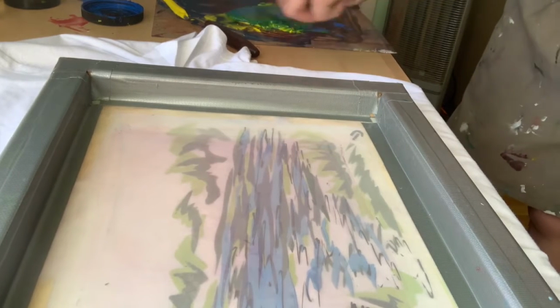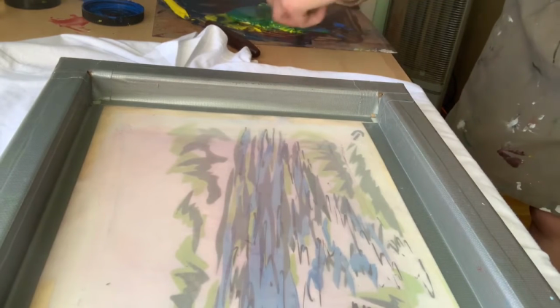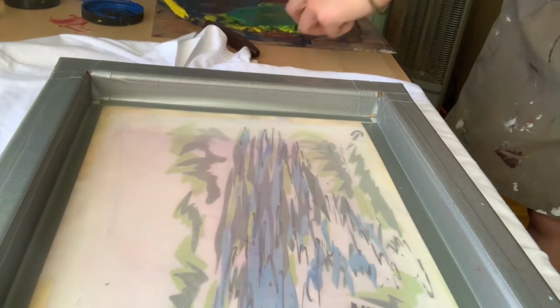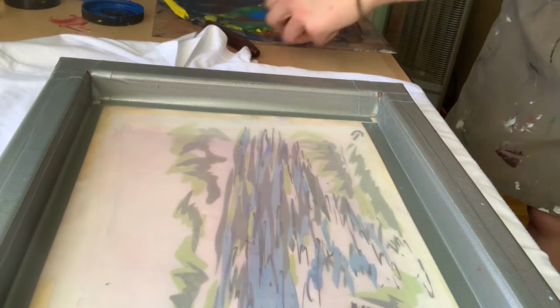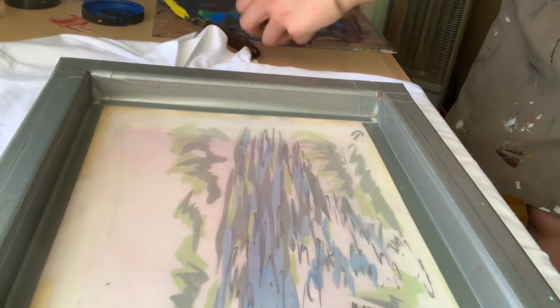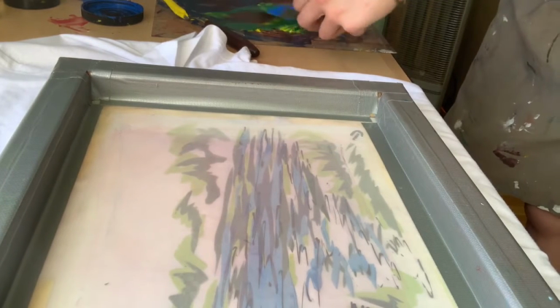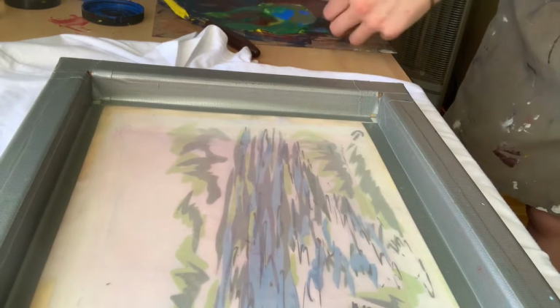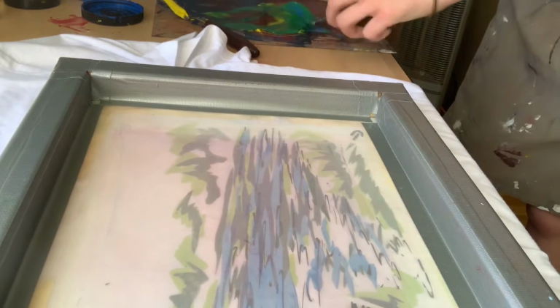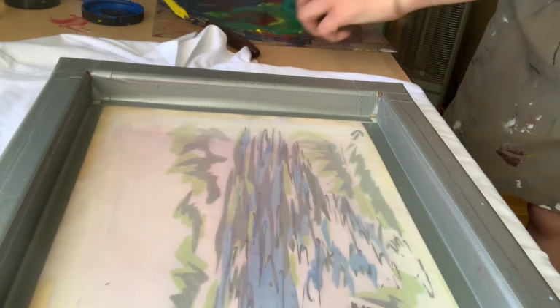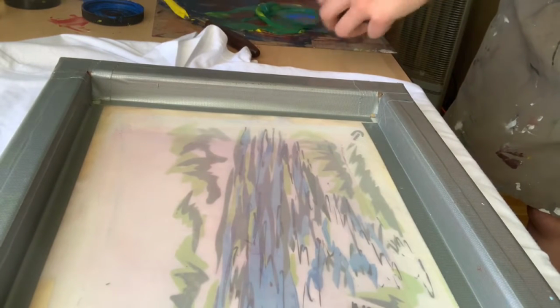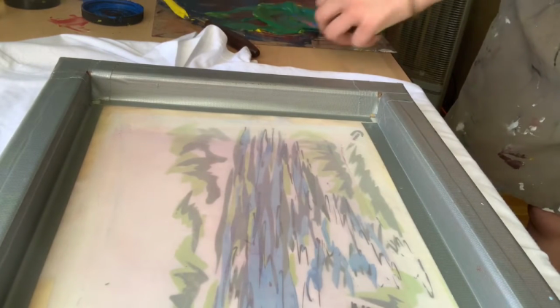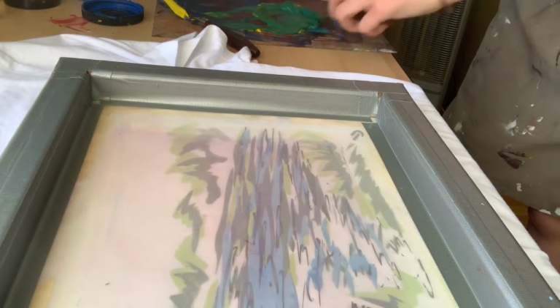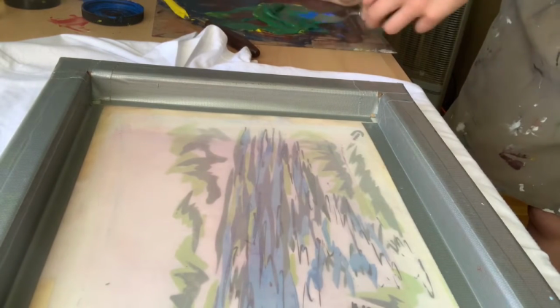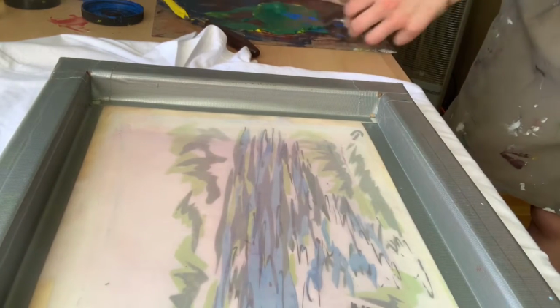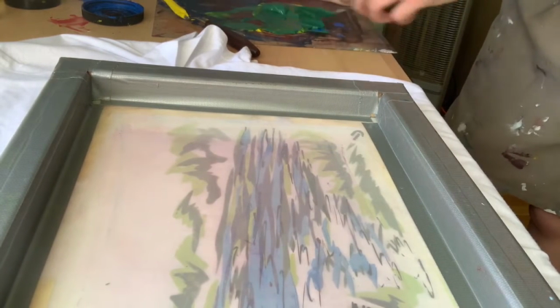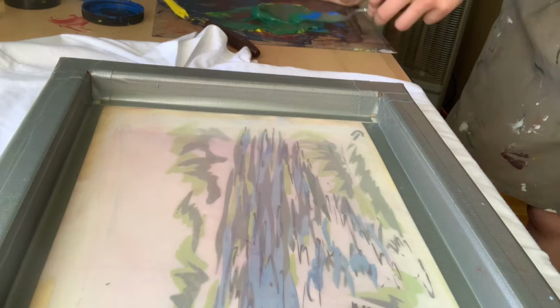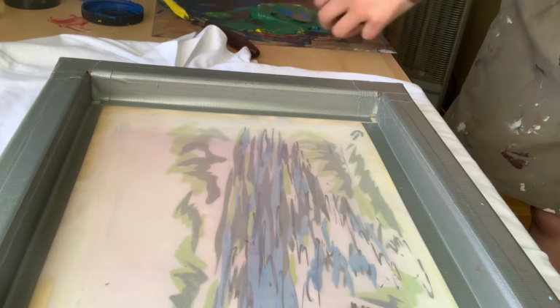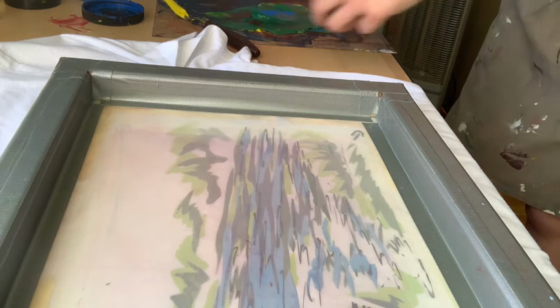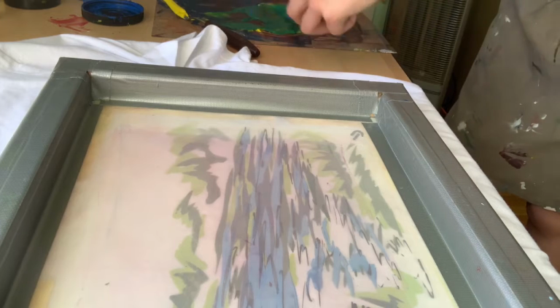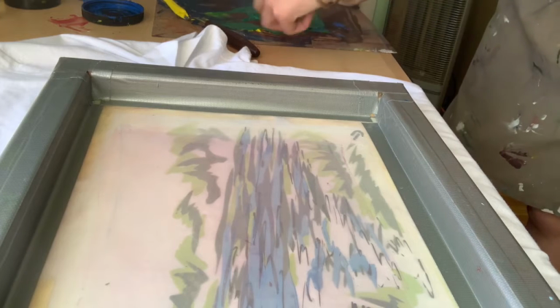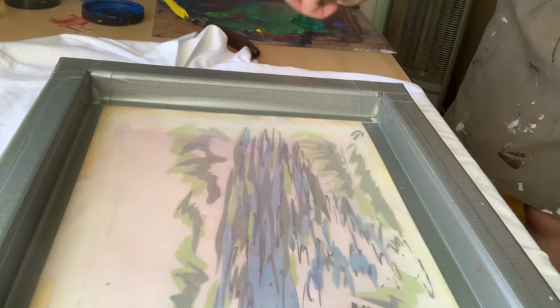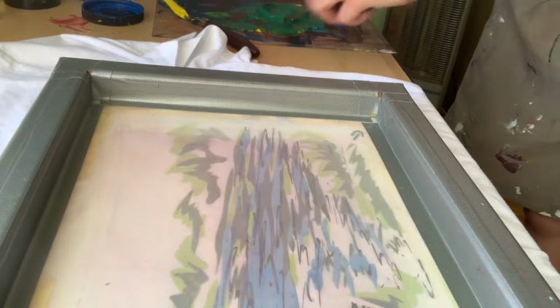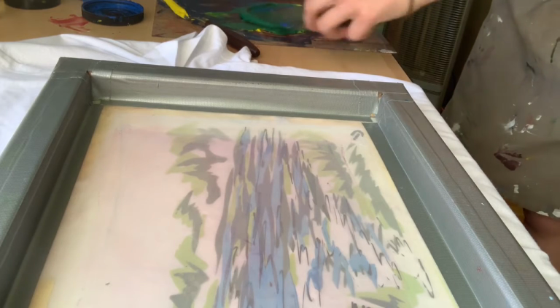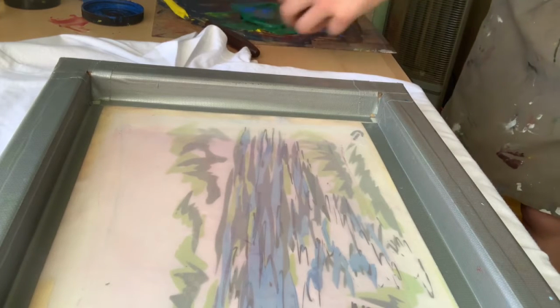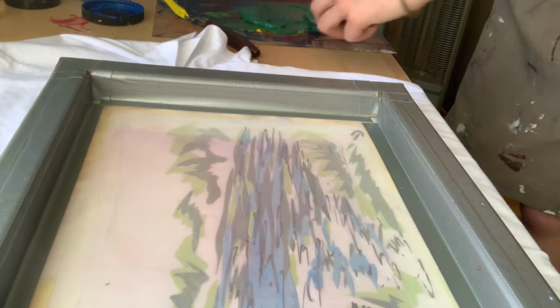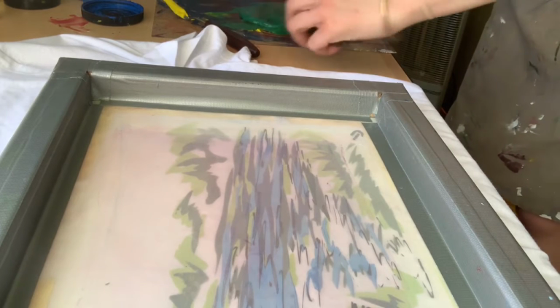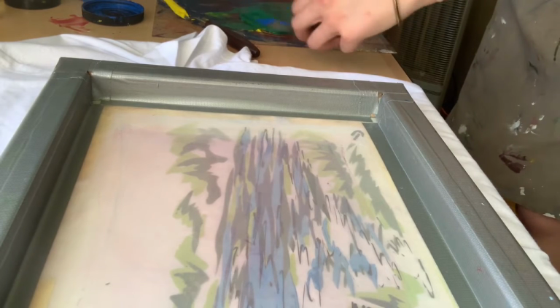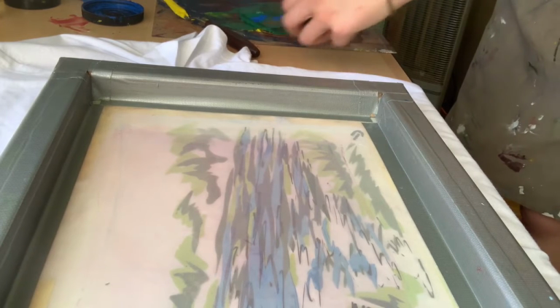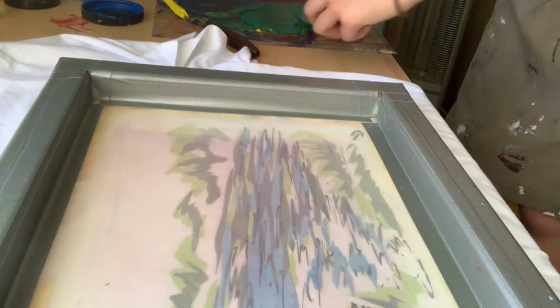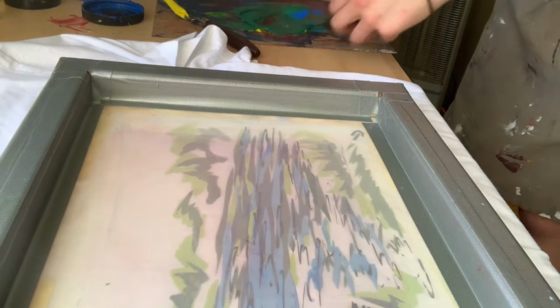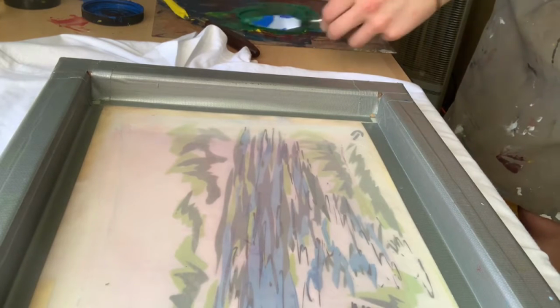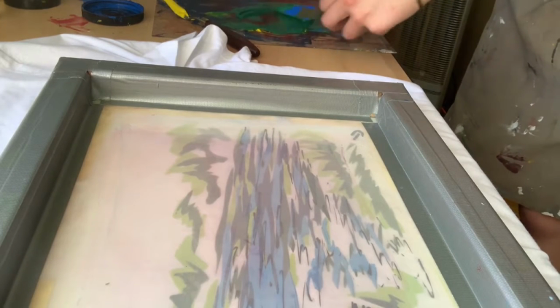It's a pretty good idea to wear gloves, because then you can take them off easily.